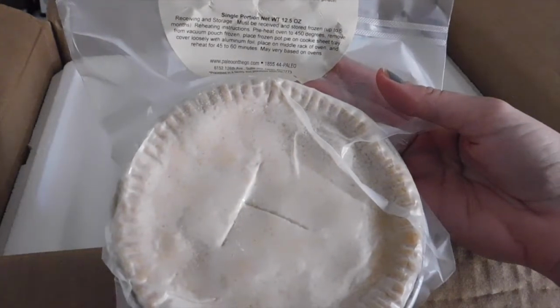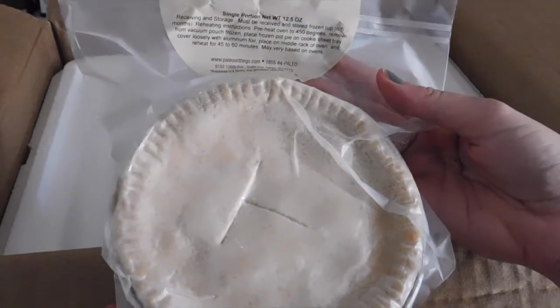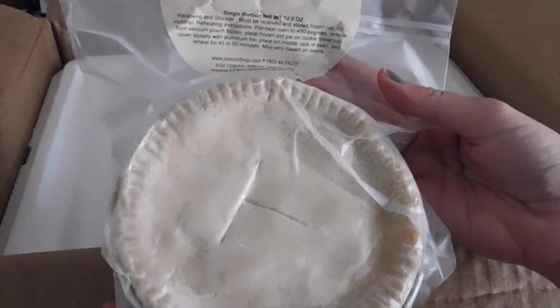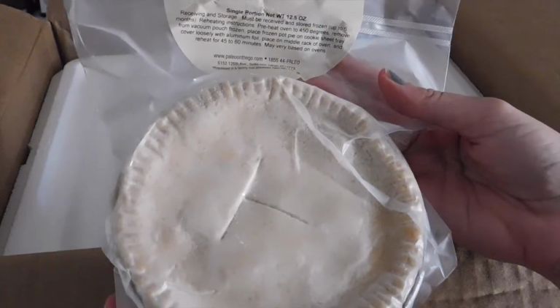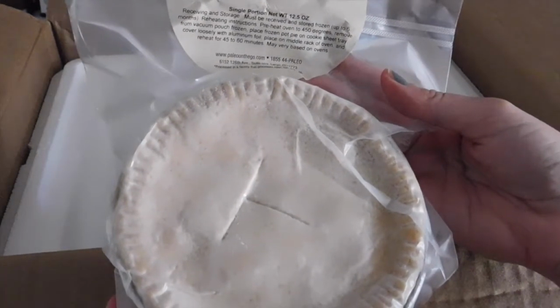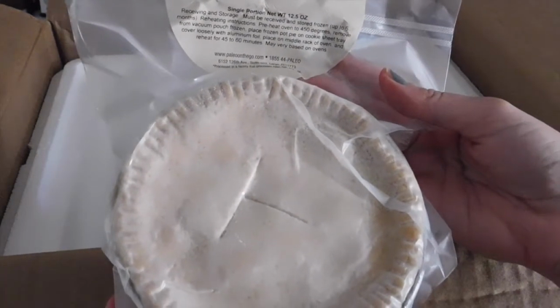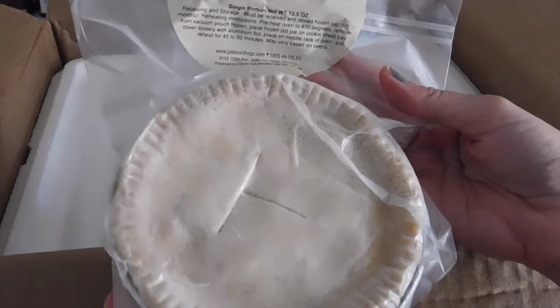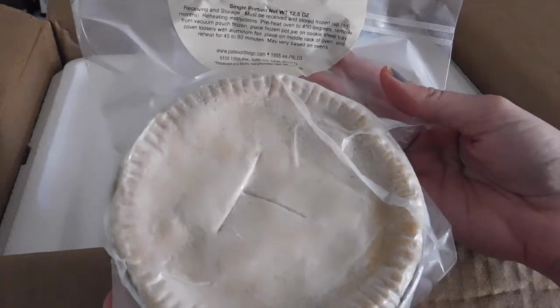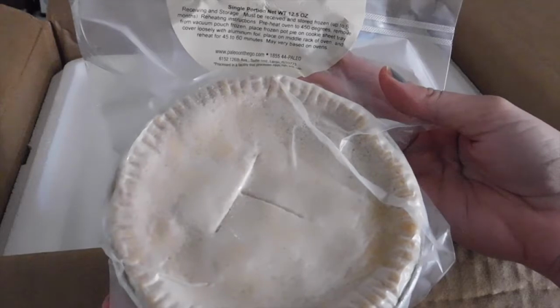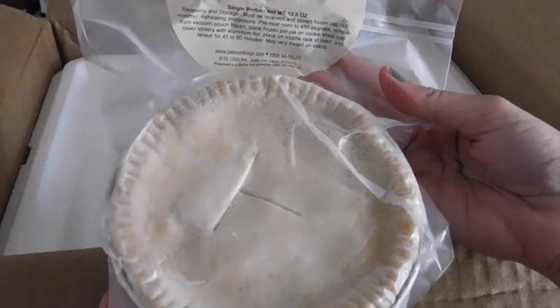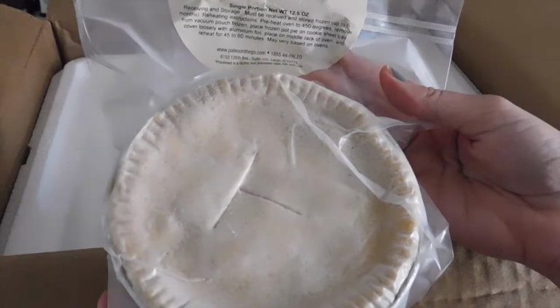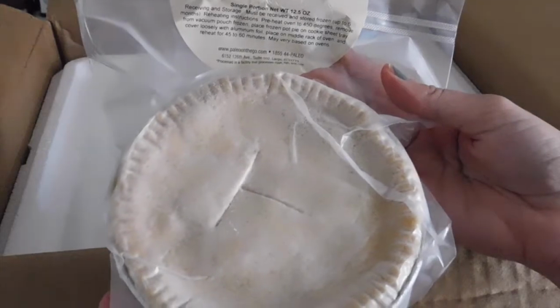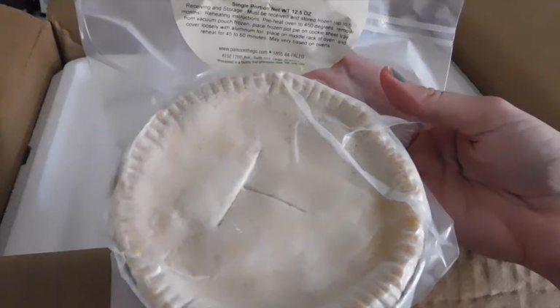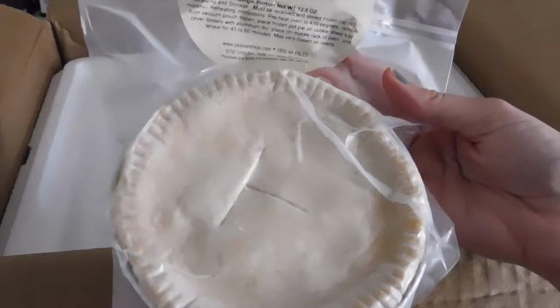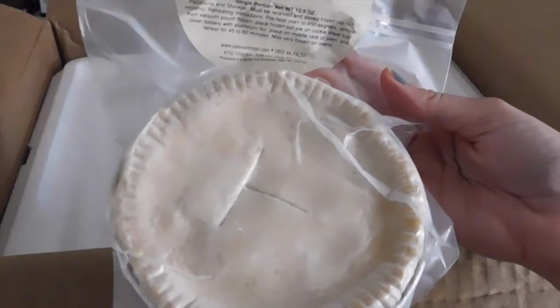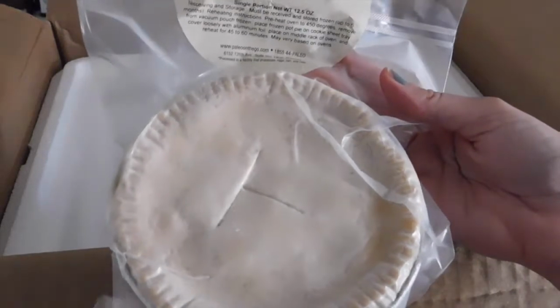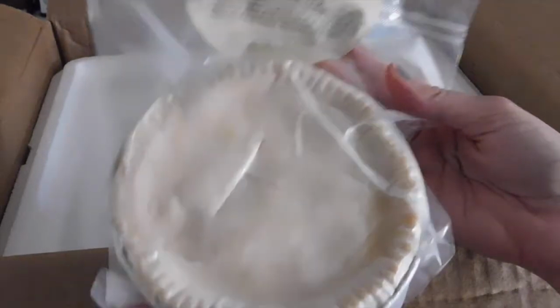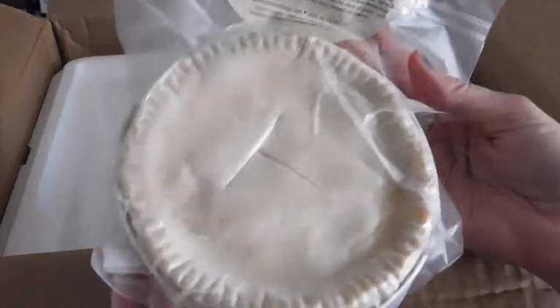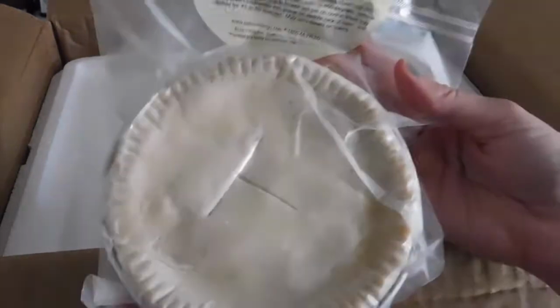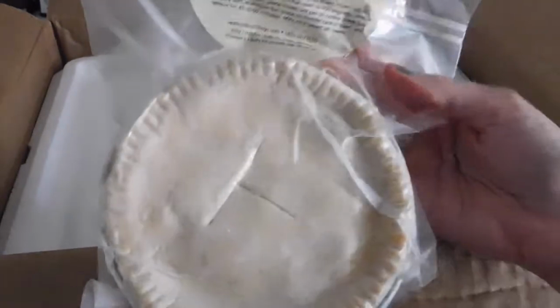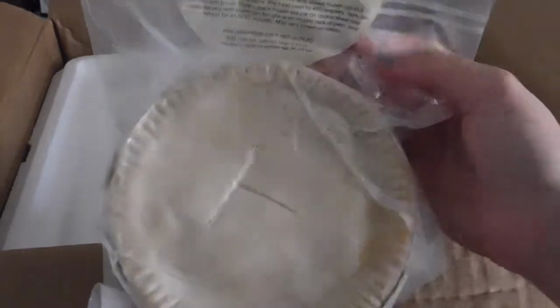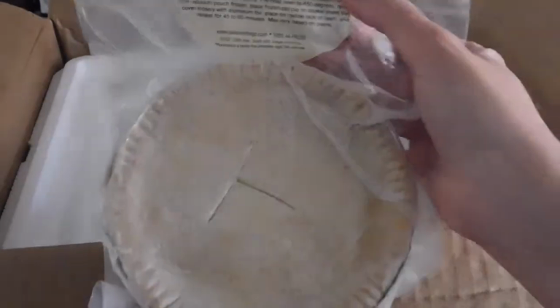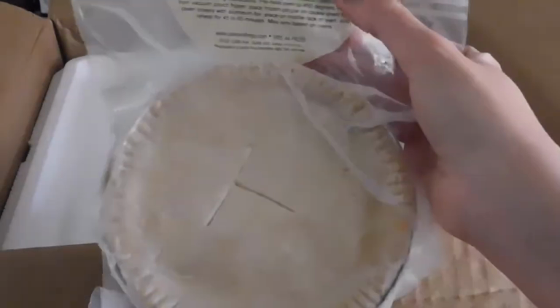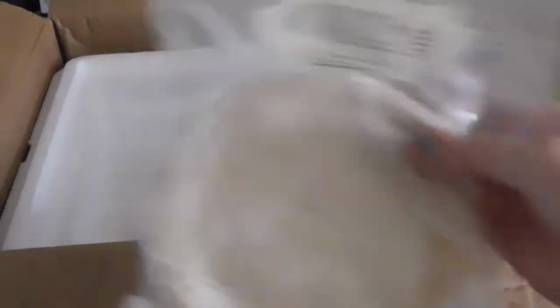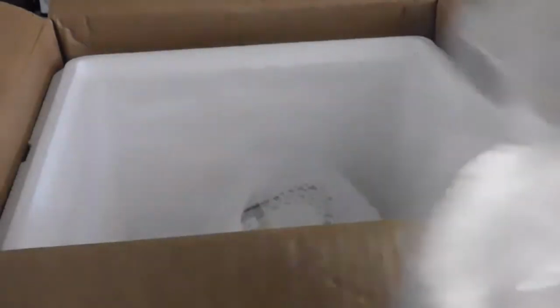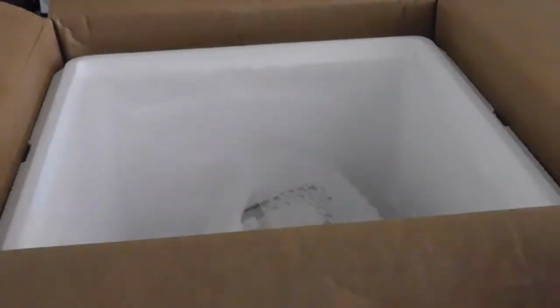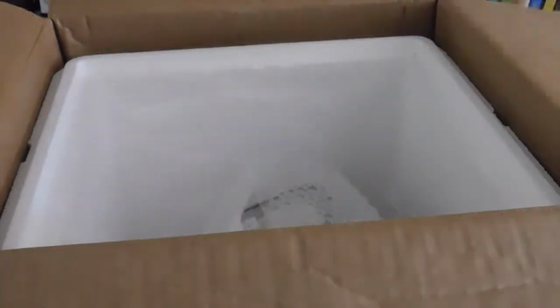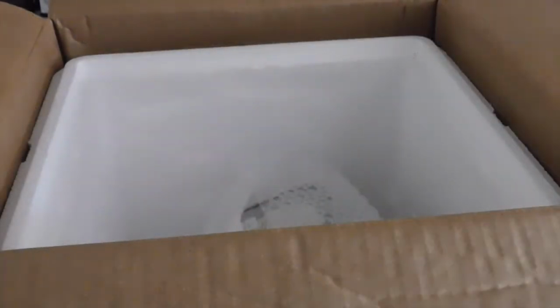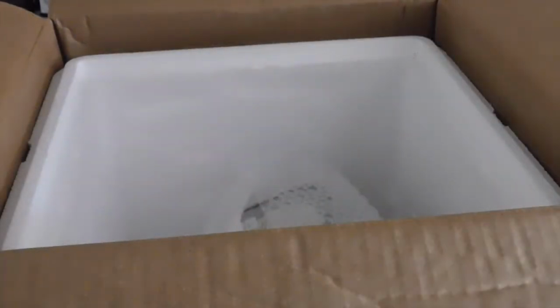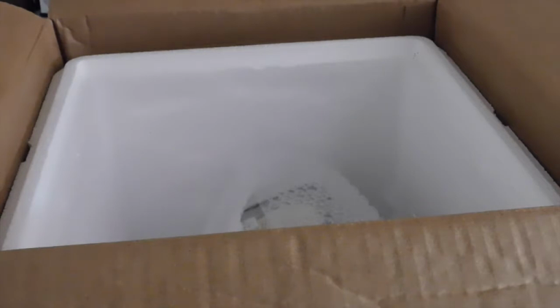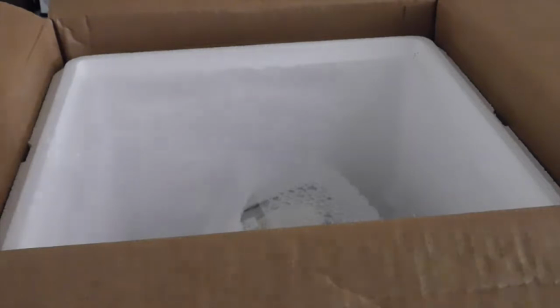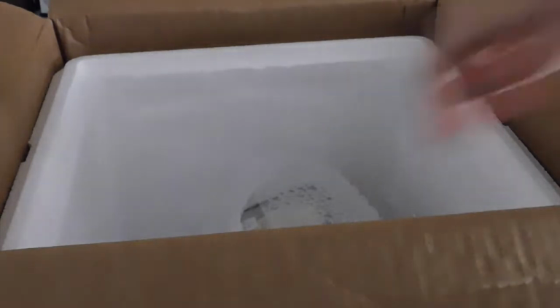Just the most delicious stuff inside: celery, onion, carrots, mushroom, sweet potato, sage, coconut cream. It's so good. Again, pork fat, because everything in here has pork fat.